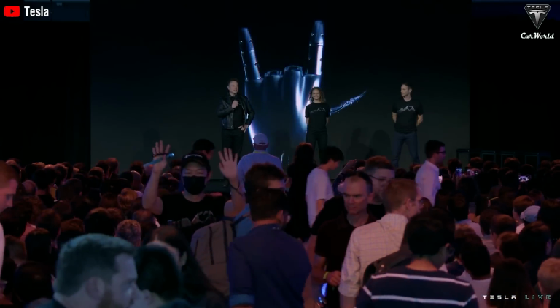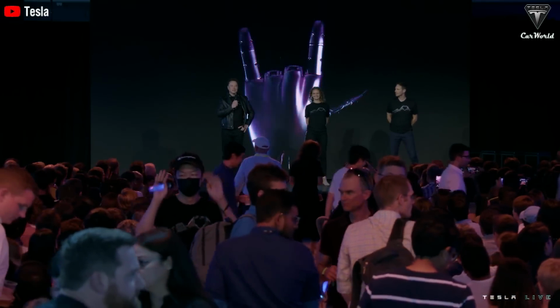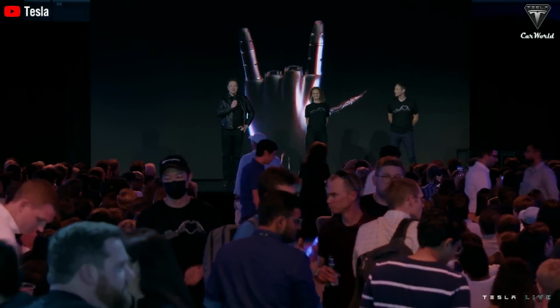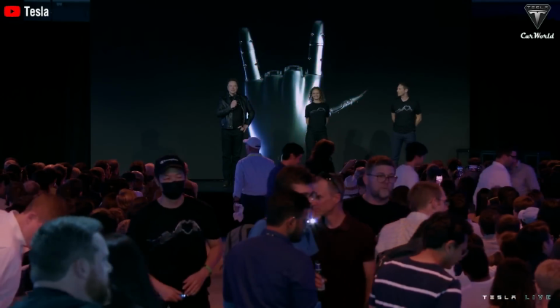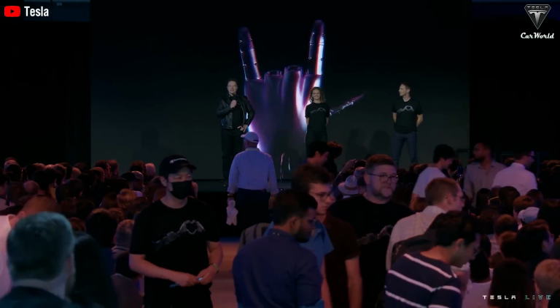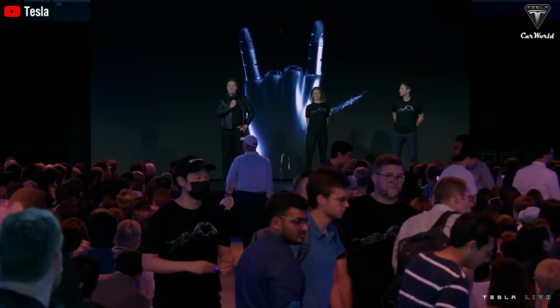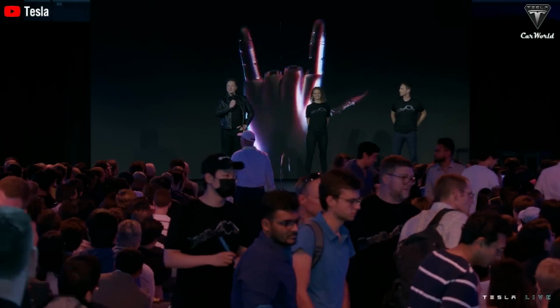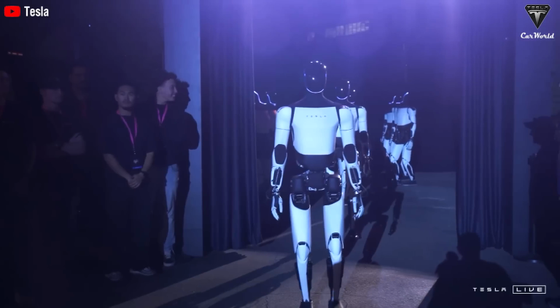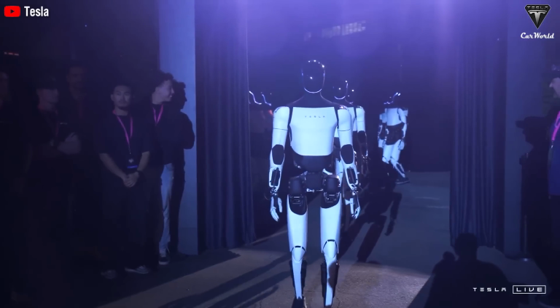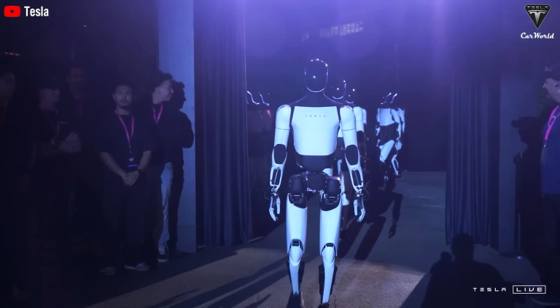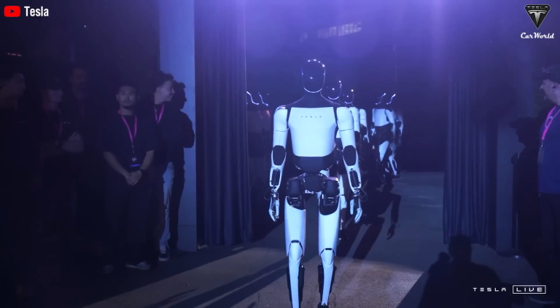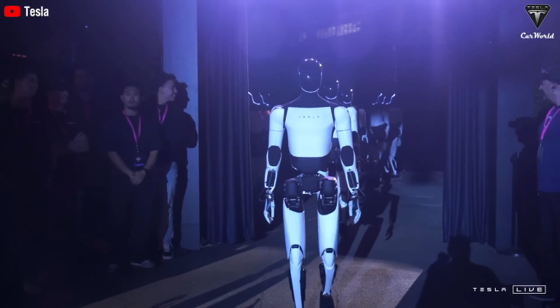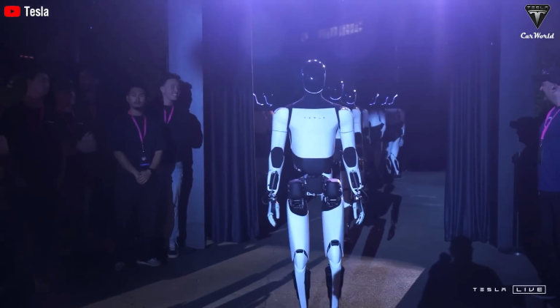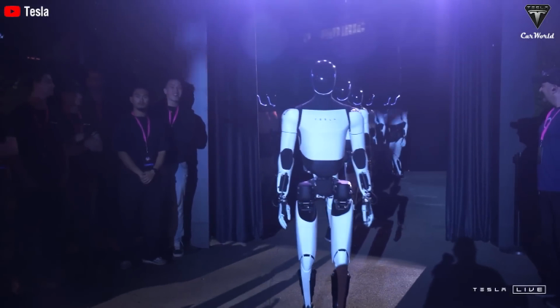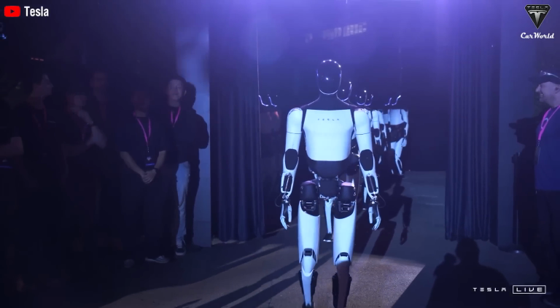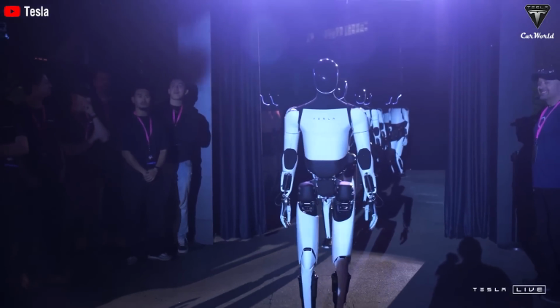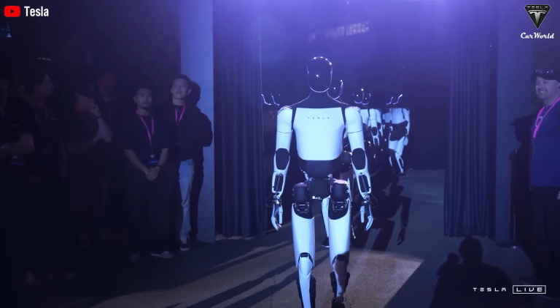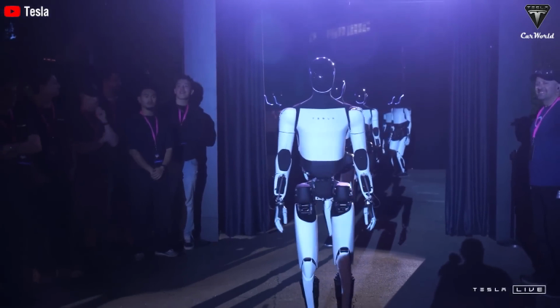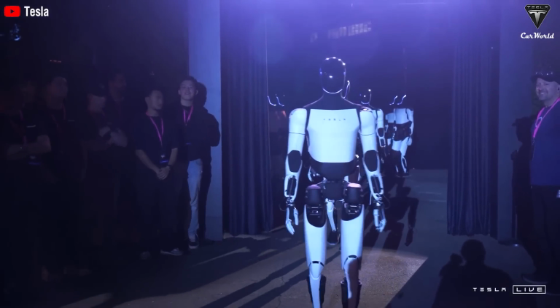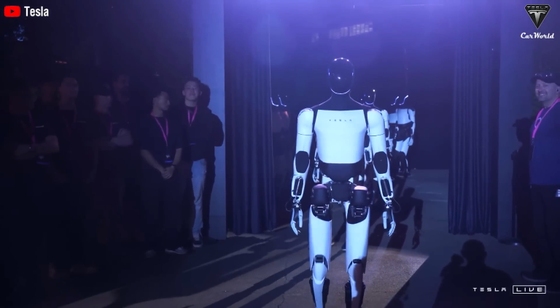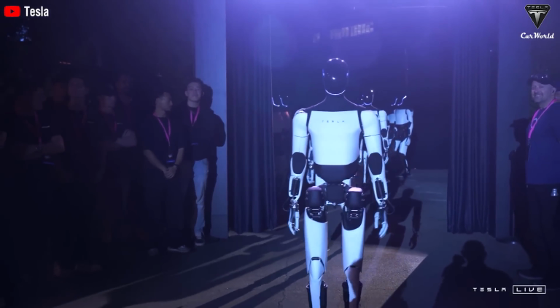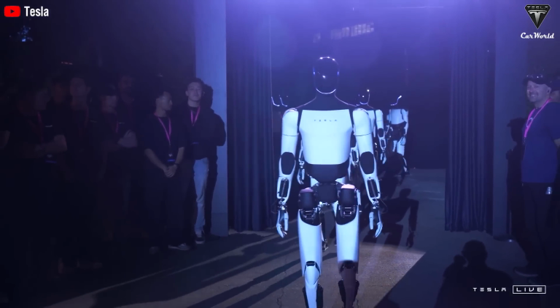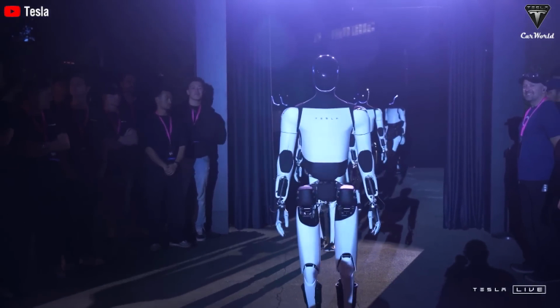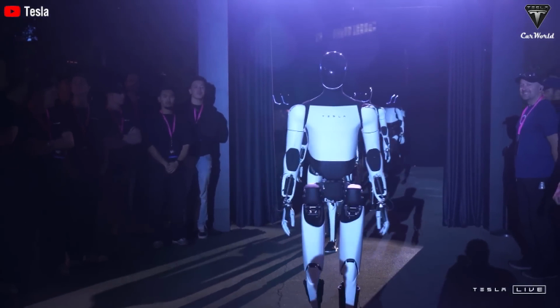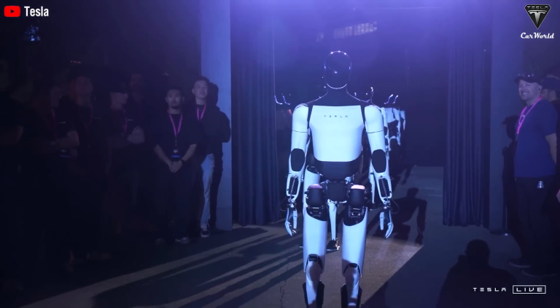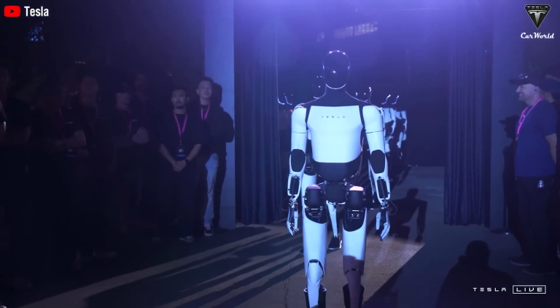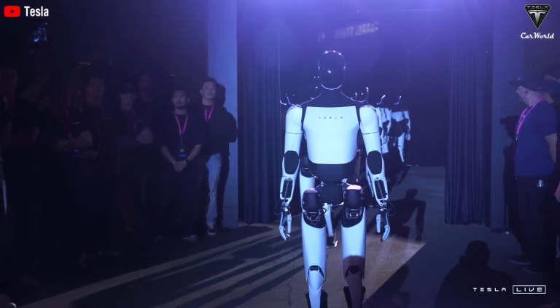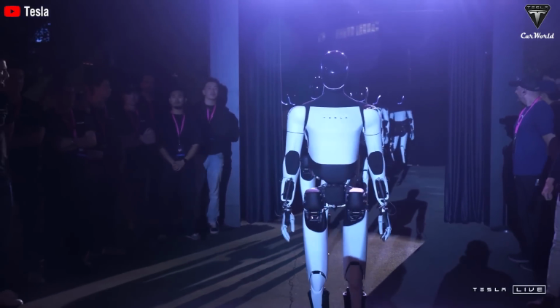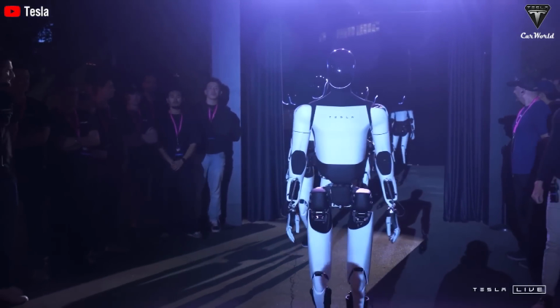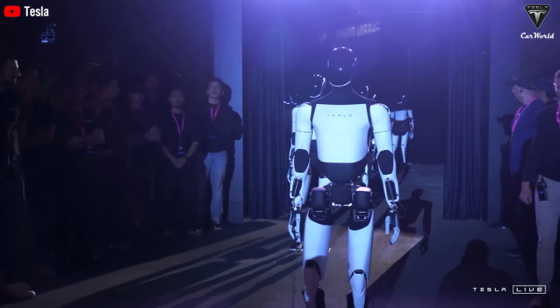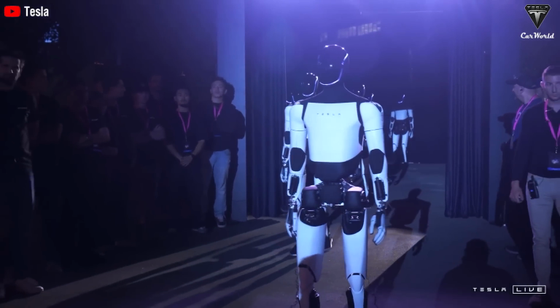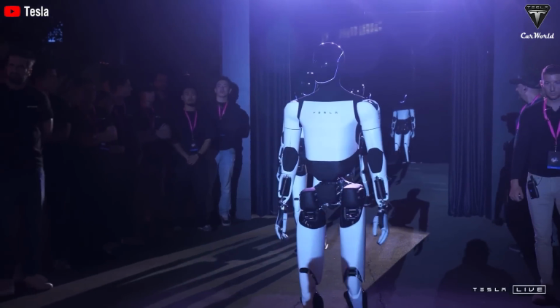Elon just made a big announcement that could potentially lead to Tesla renting out robots before officially even selling them. Welcome to Tesla Car World.